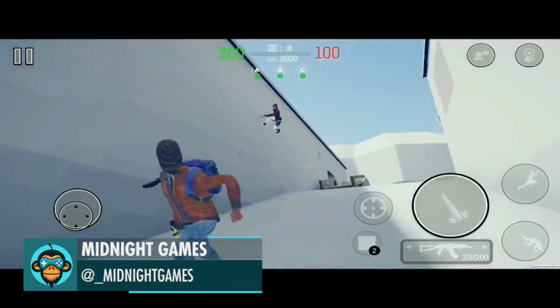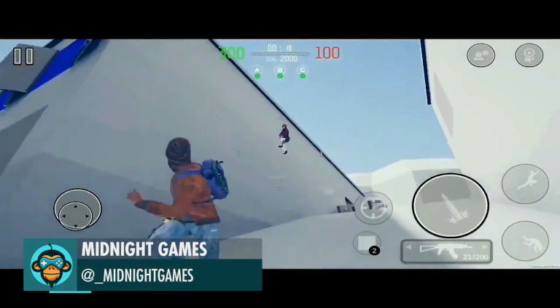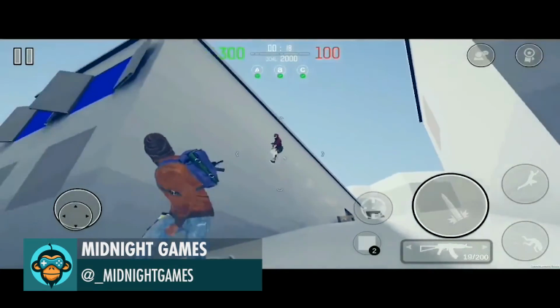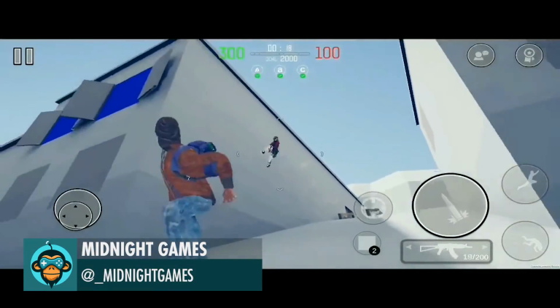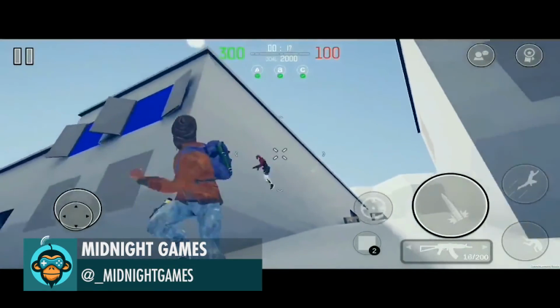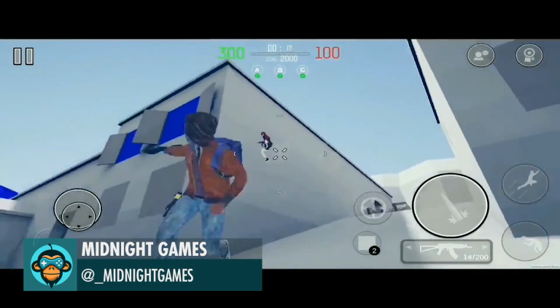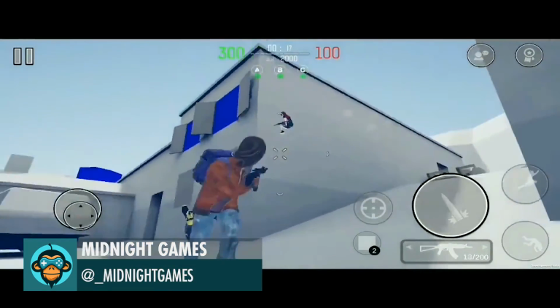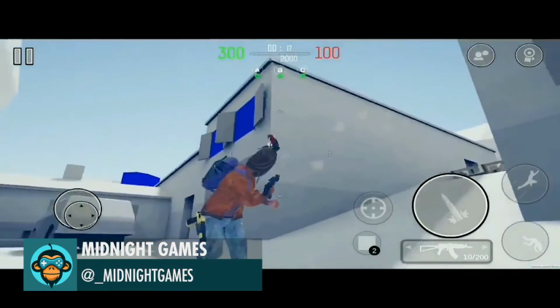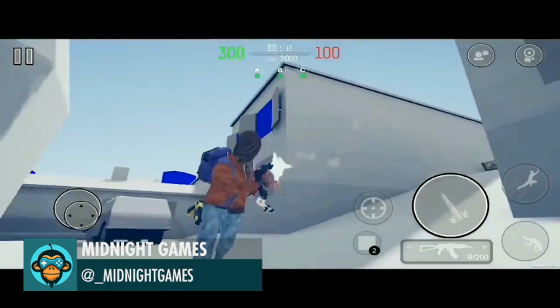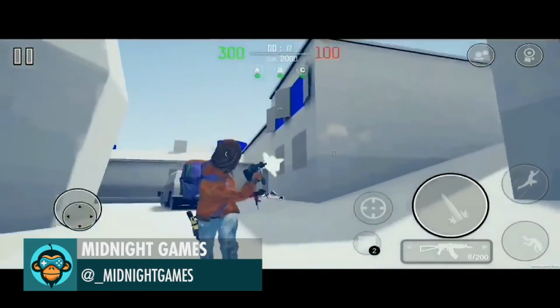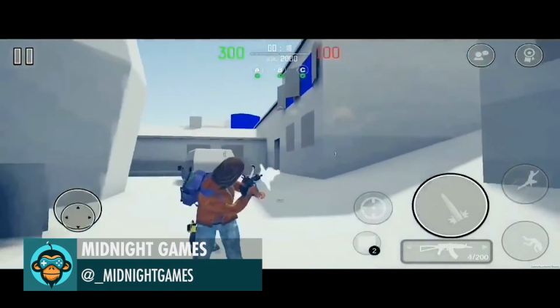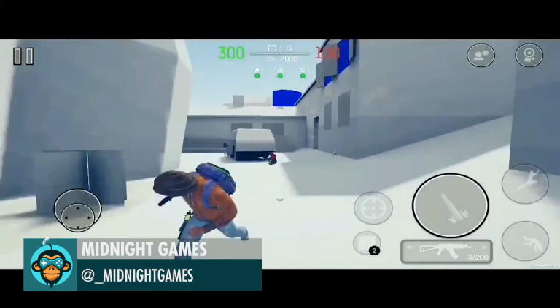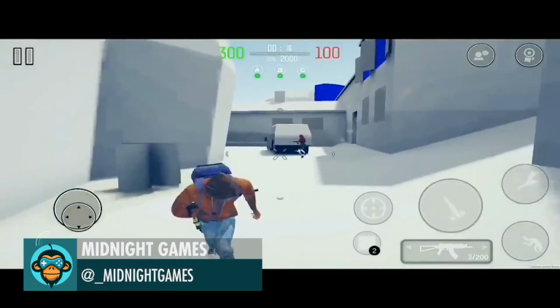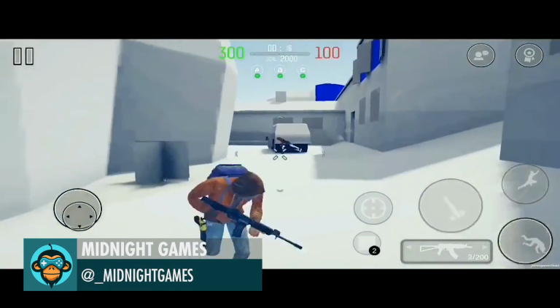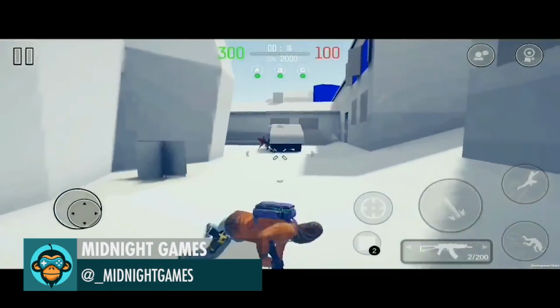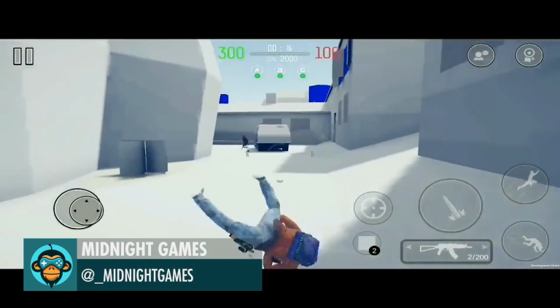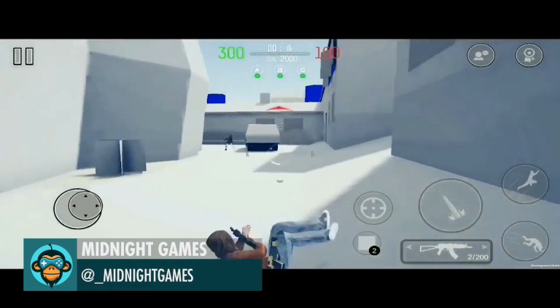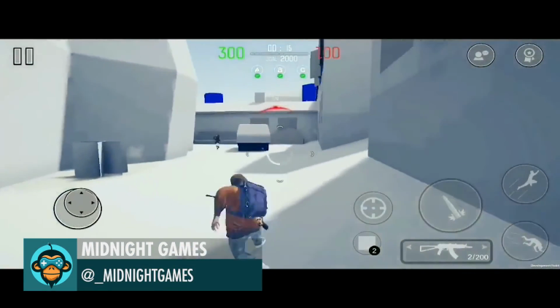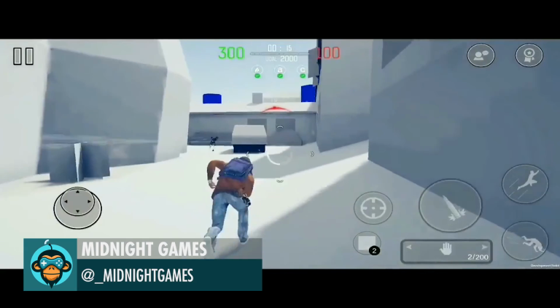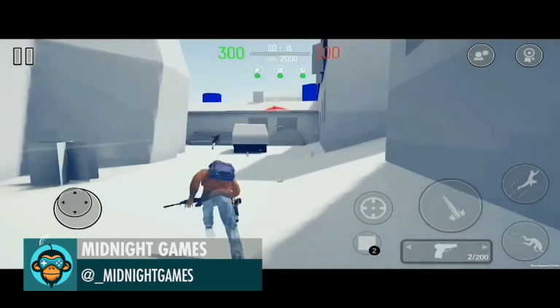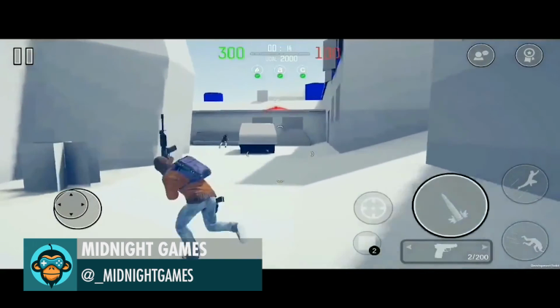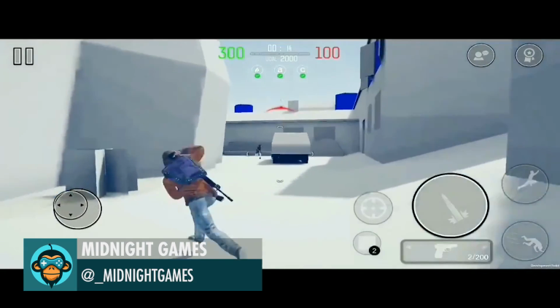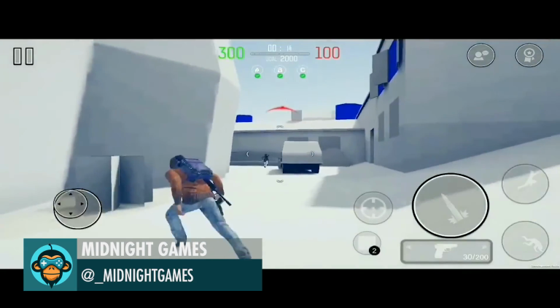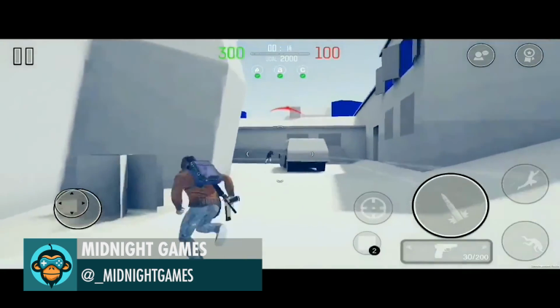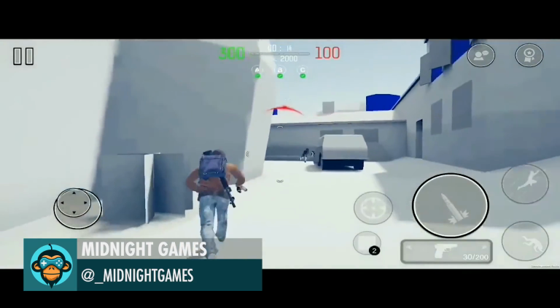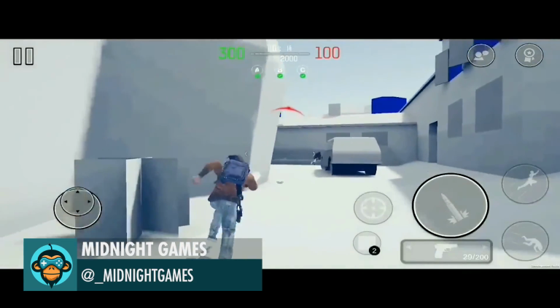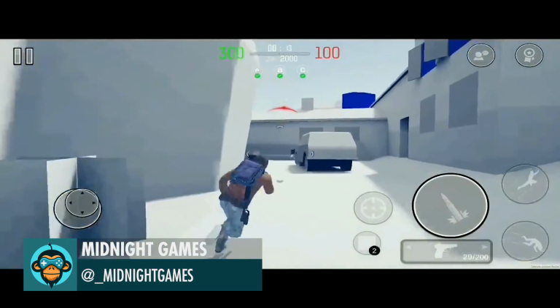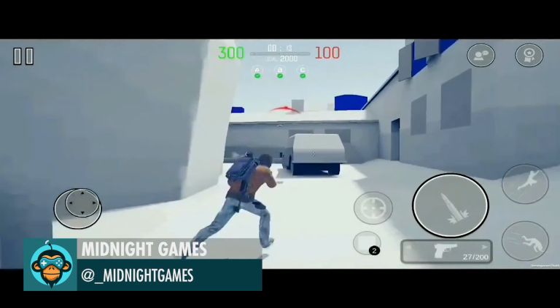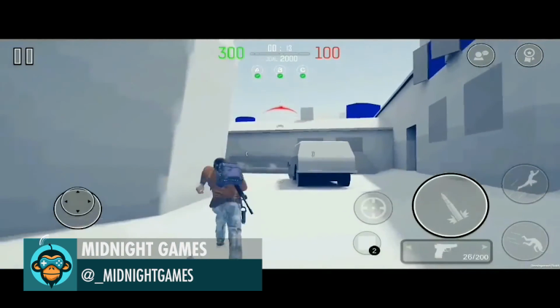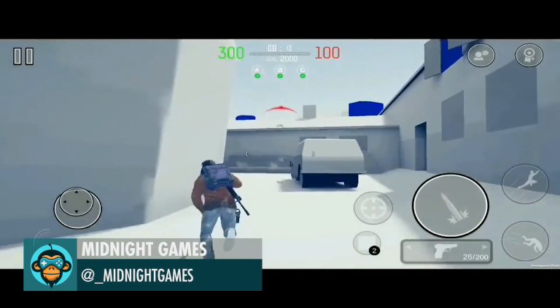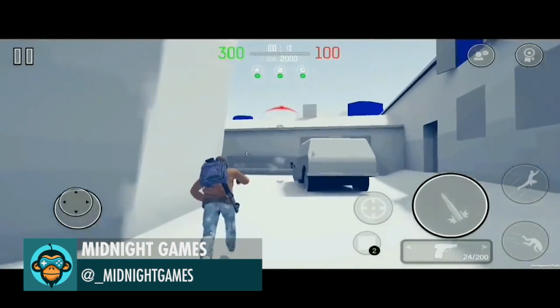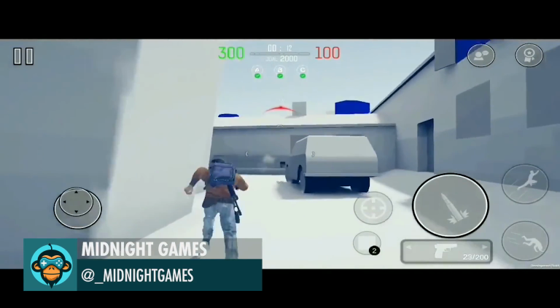Finally, Midnight Games says: I promise I'm not this bad — this took too long to get the kill.